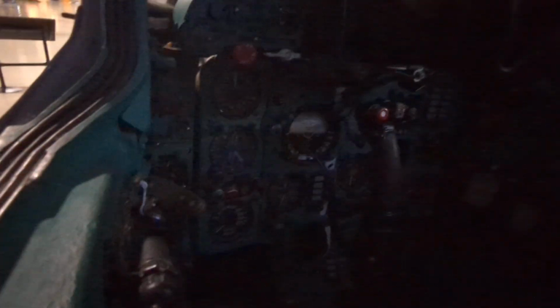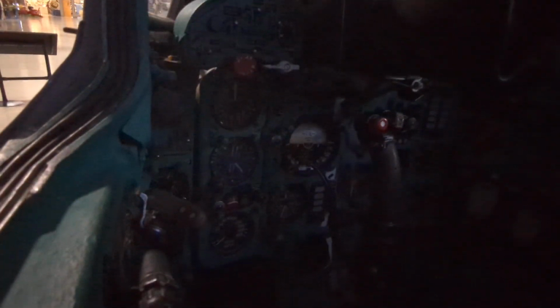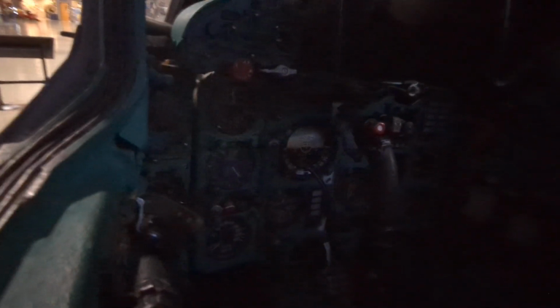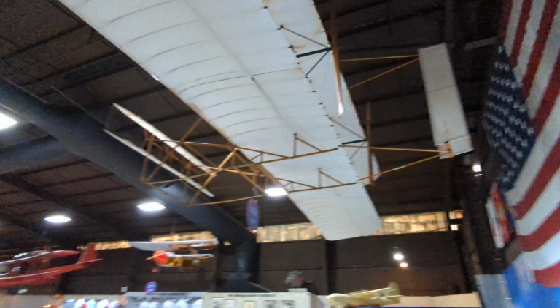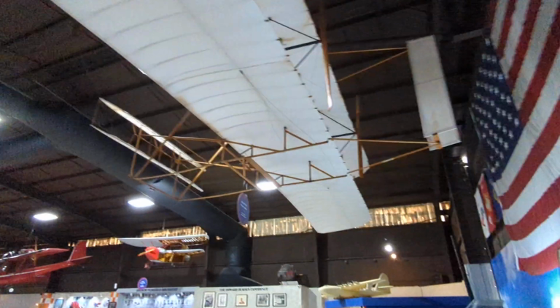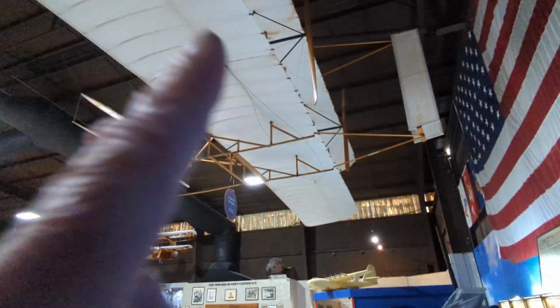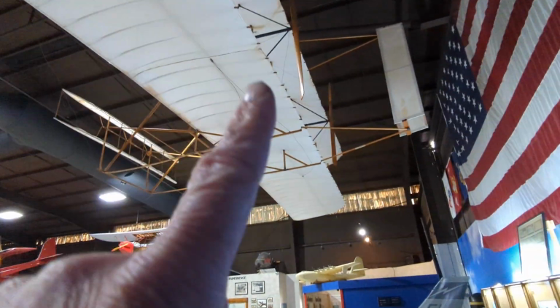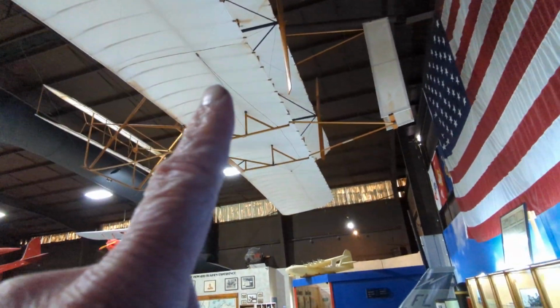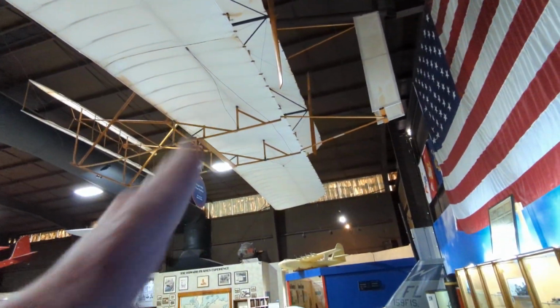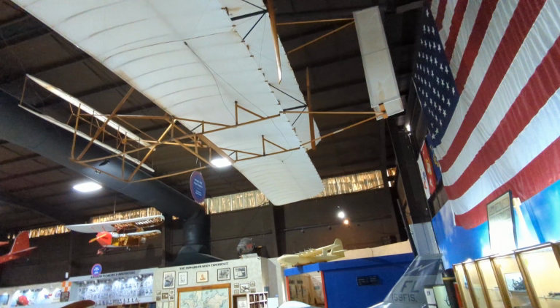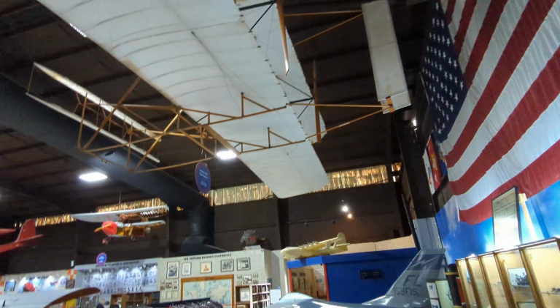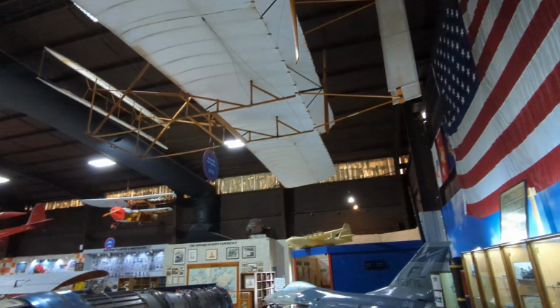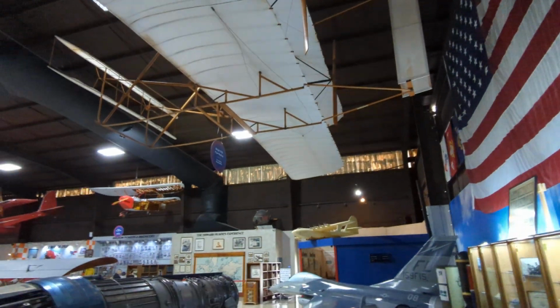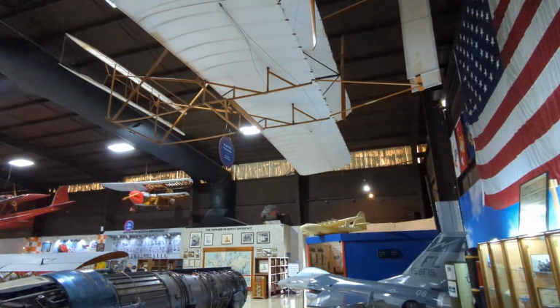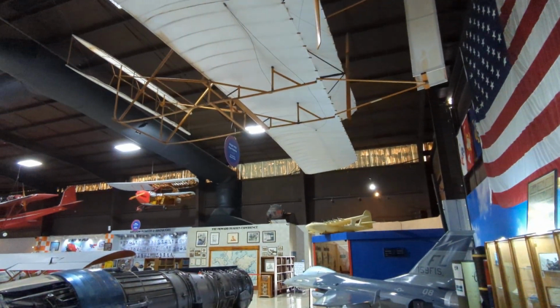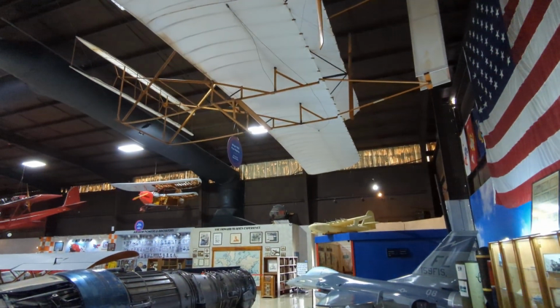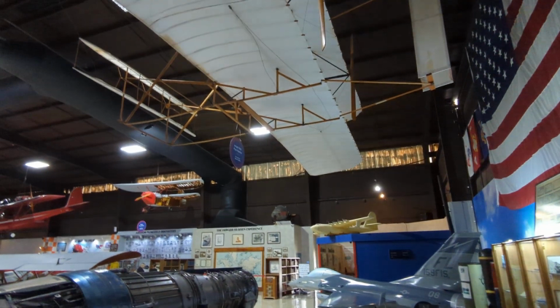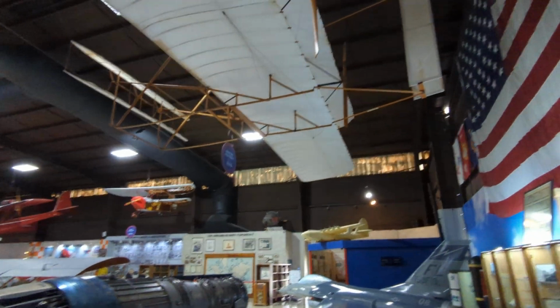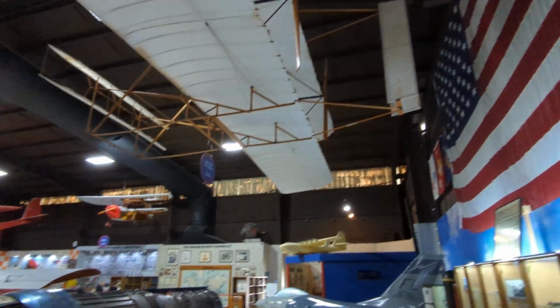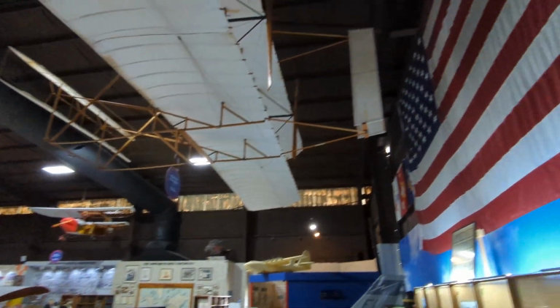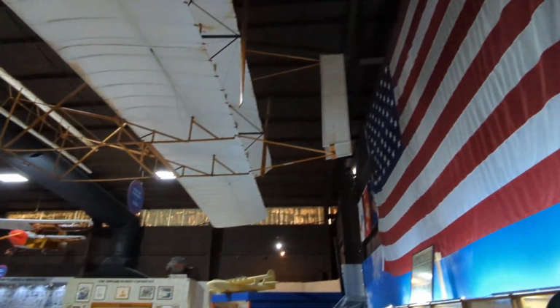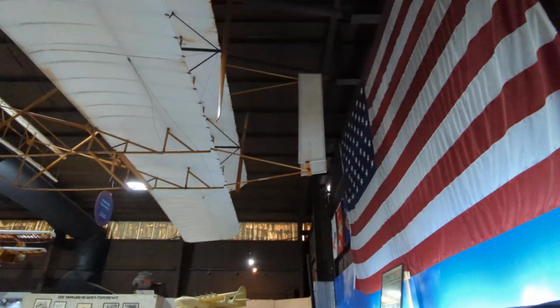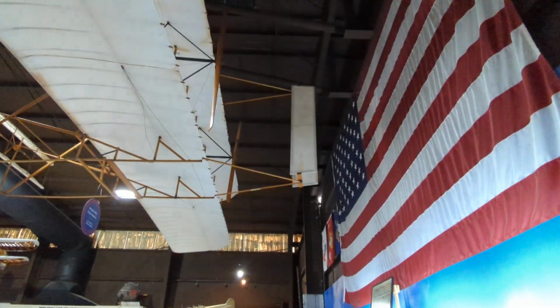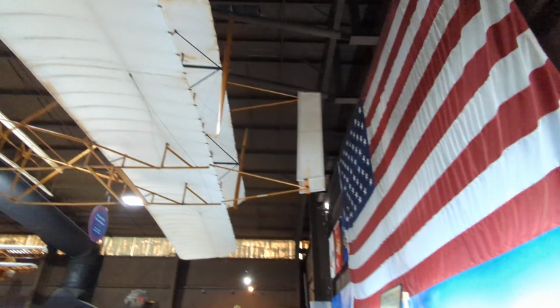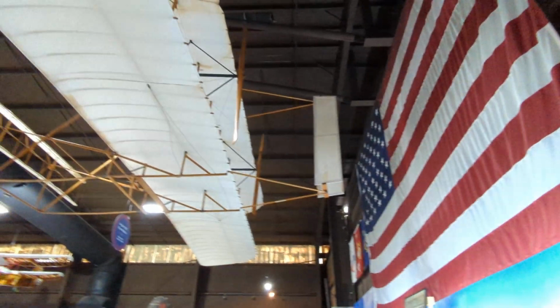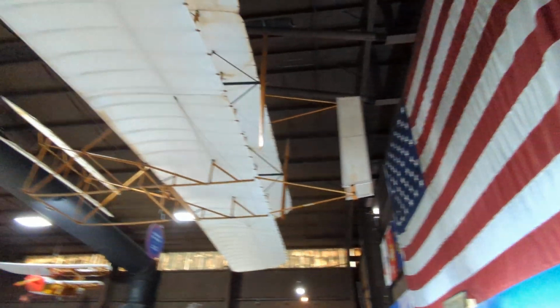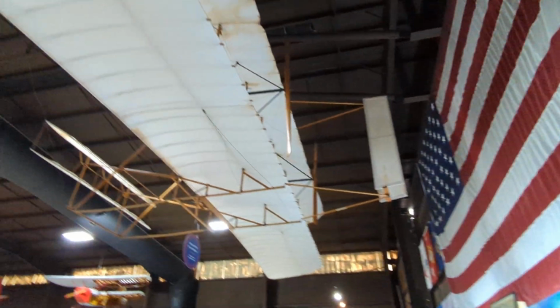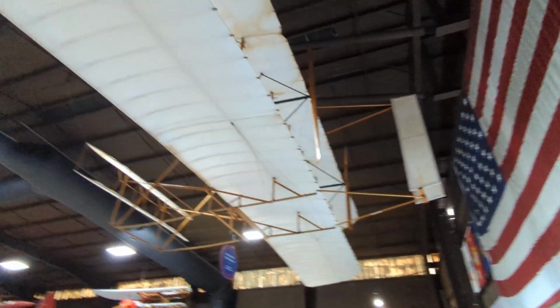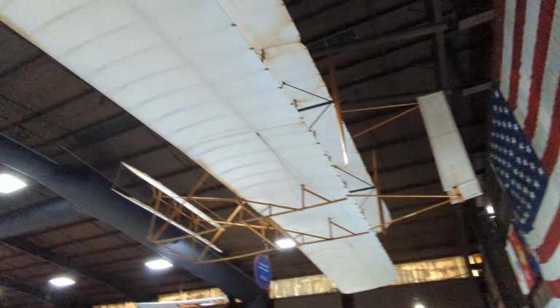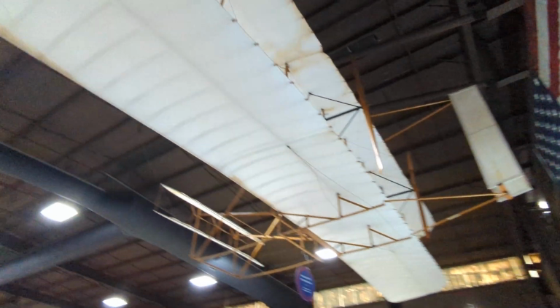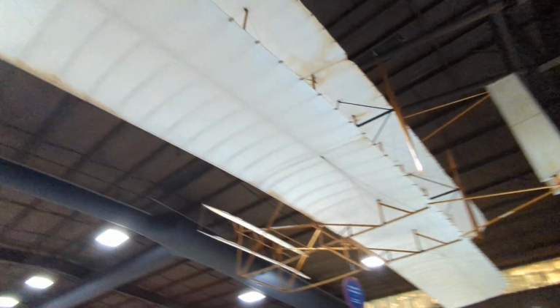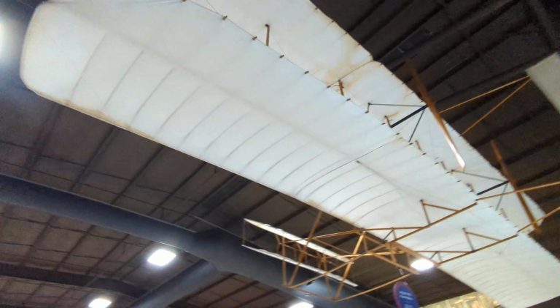It's a replica of the Wright Brothers' plane from 1903. Wow.